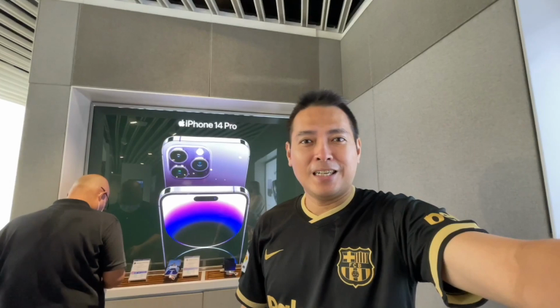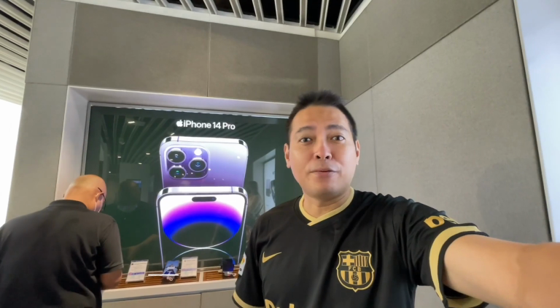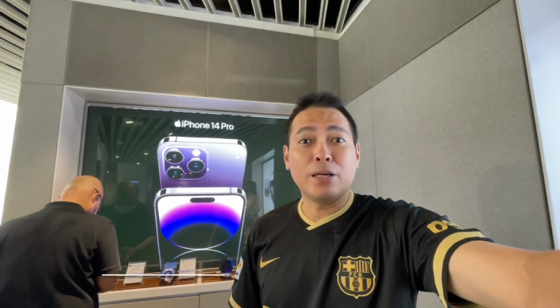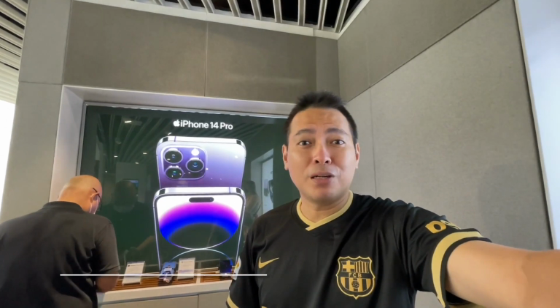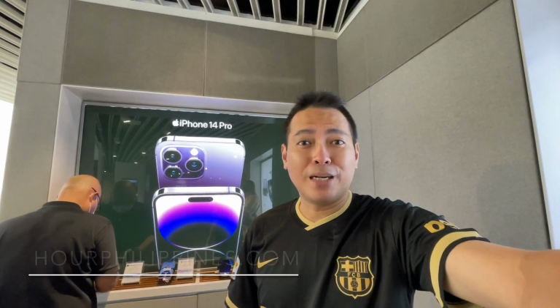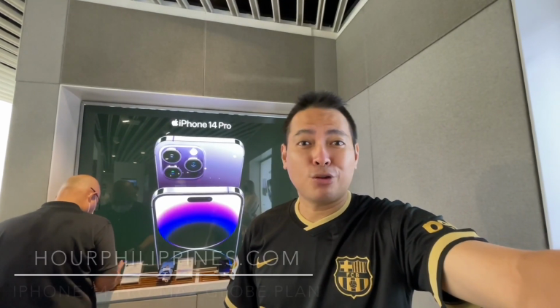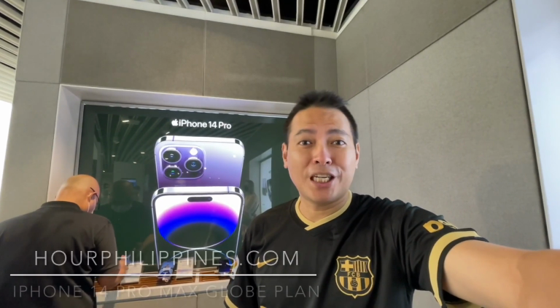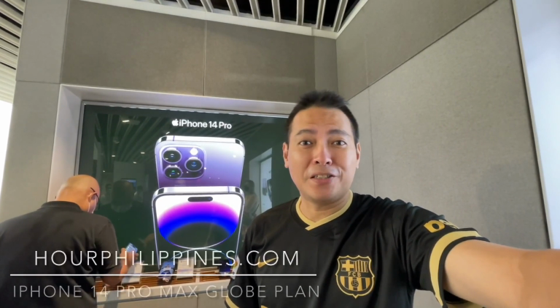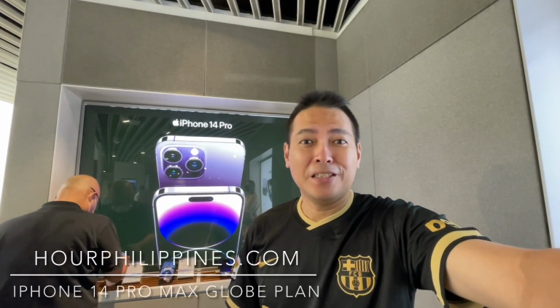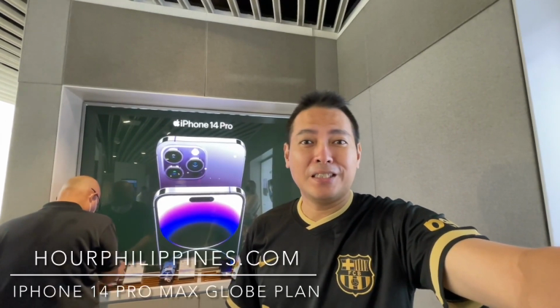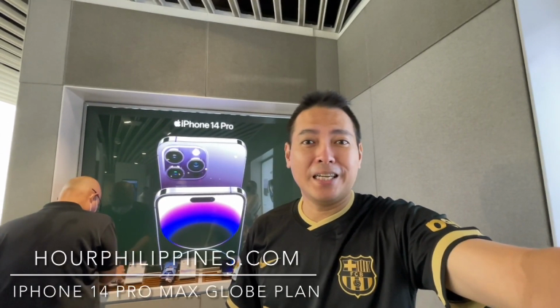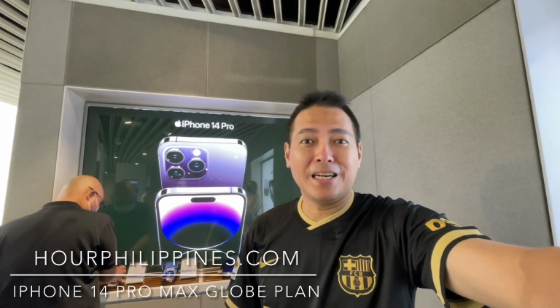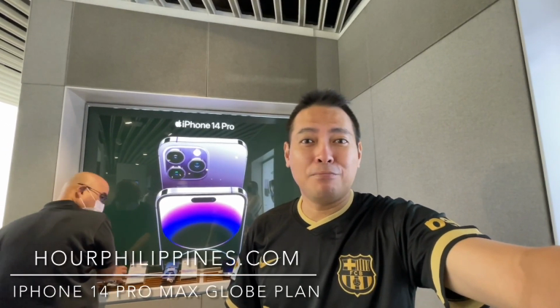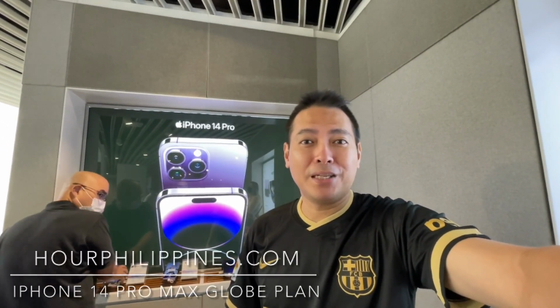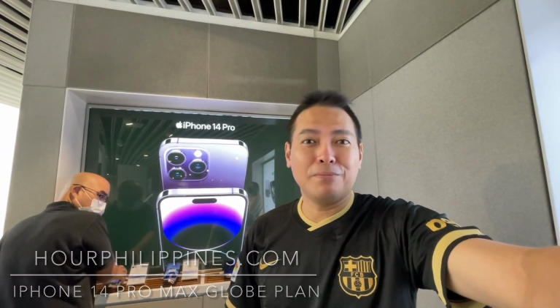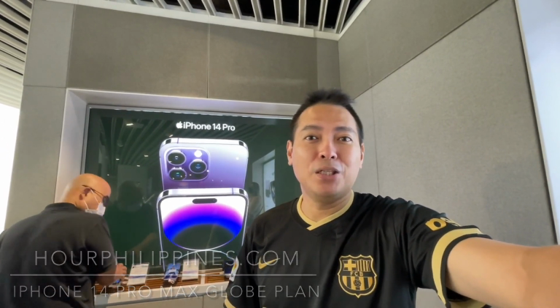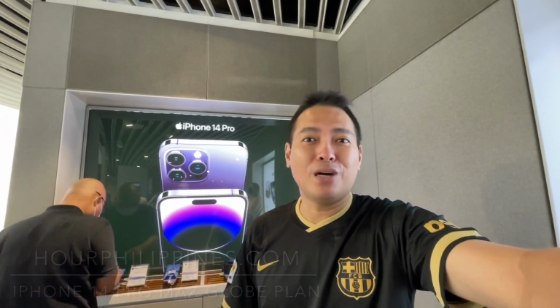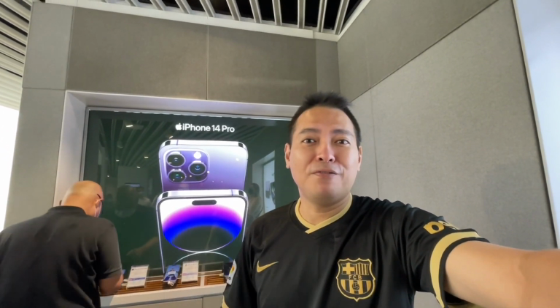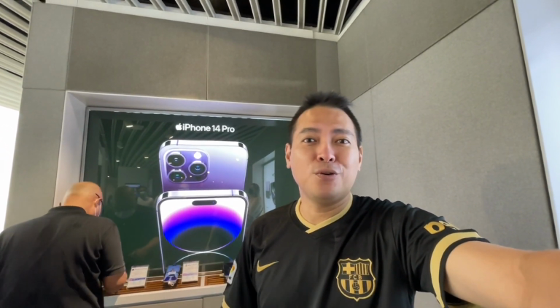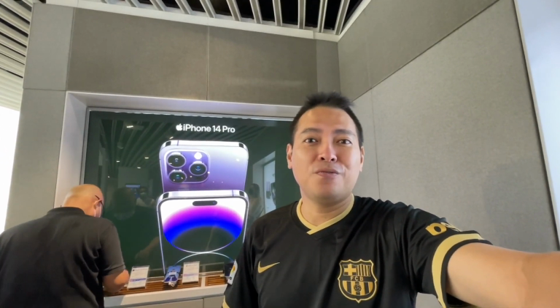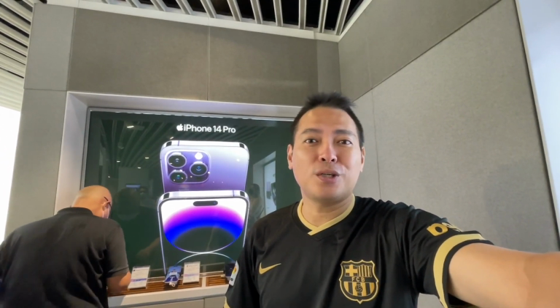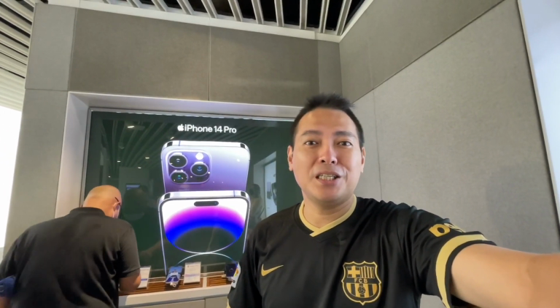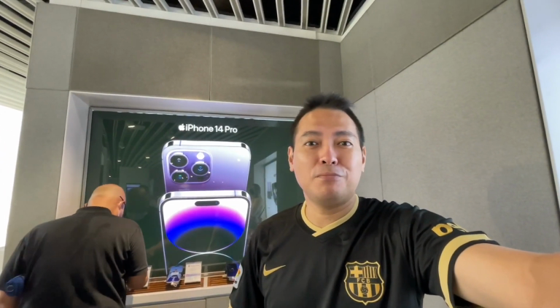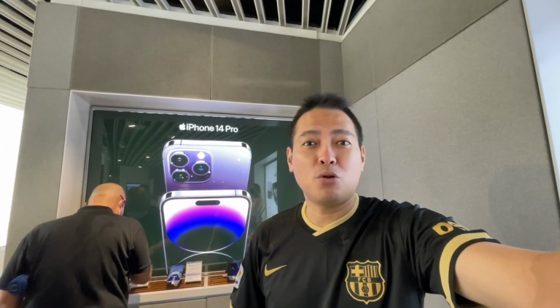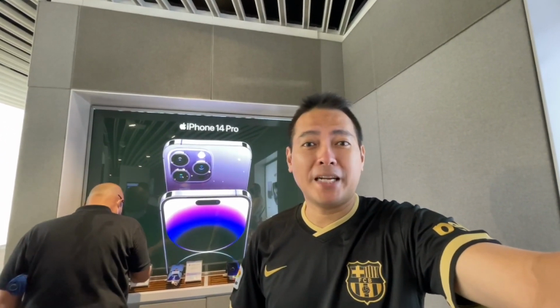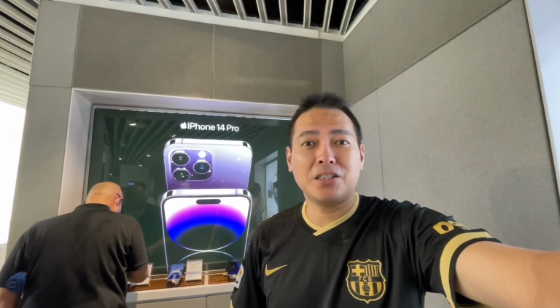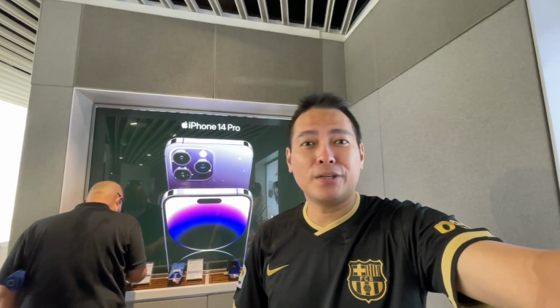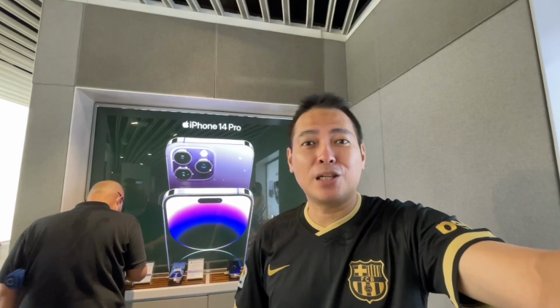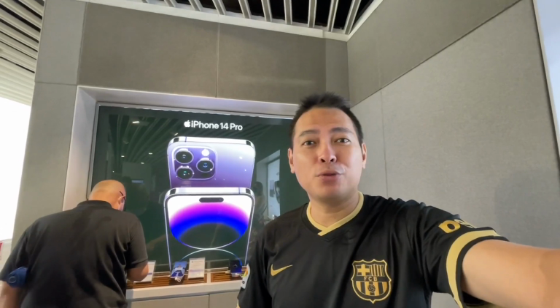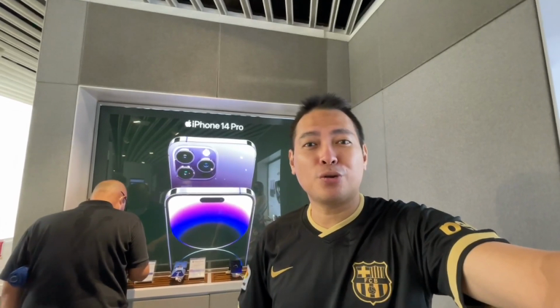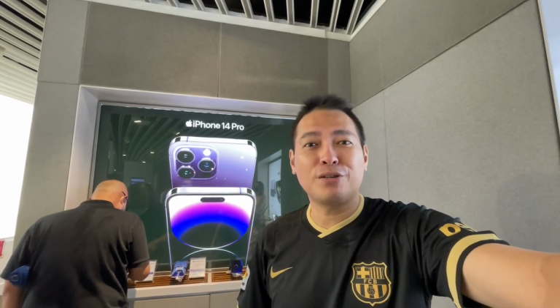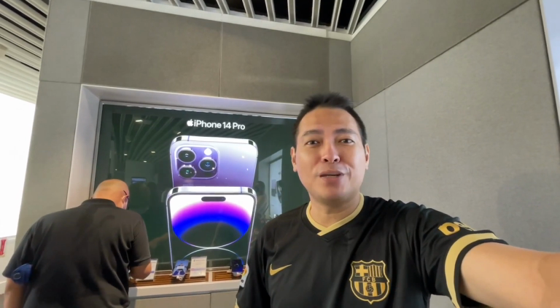Hi everybody, welcome back to our channel. Today I'm picking up the new iPhone 14 Pro Max here at the Globe Store in Greenbelt.